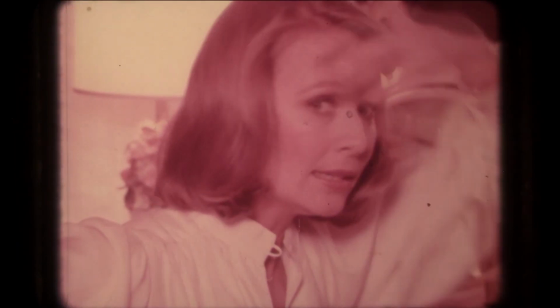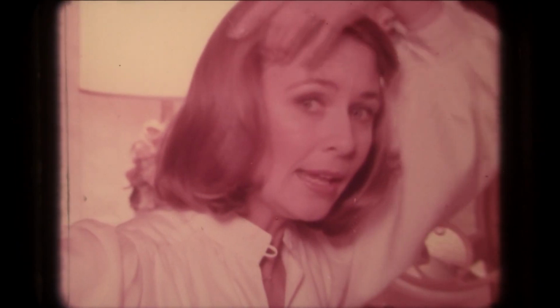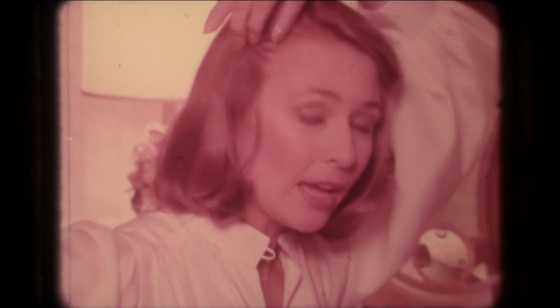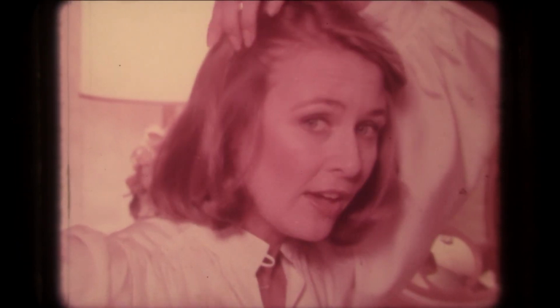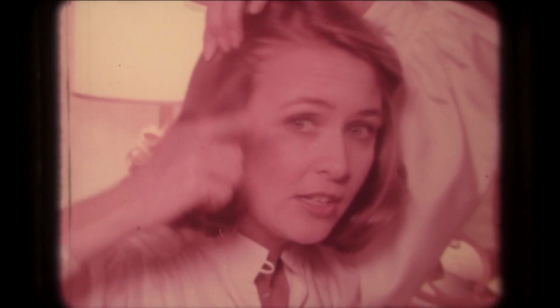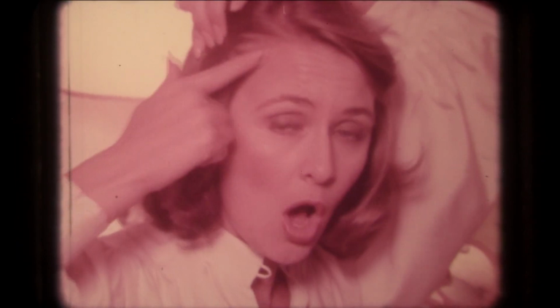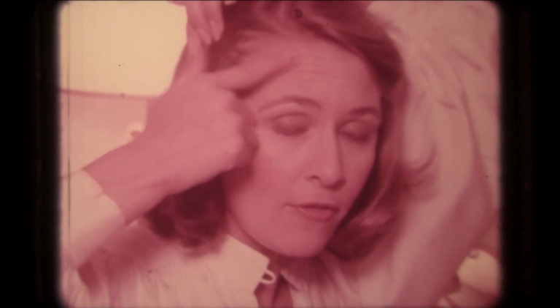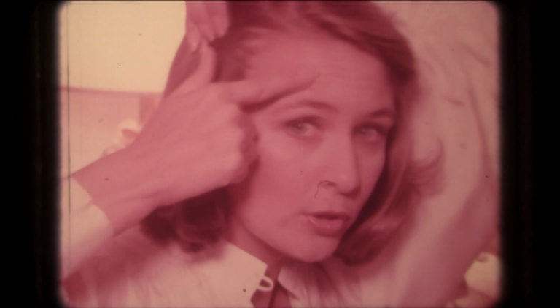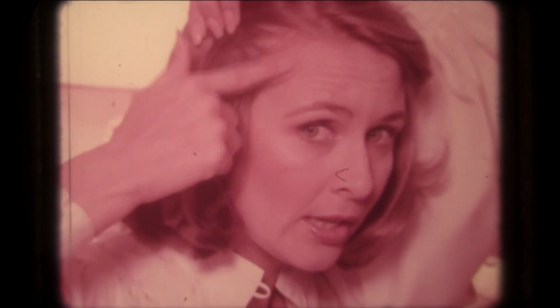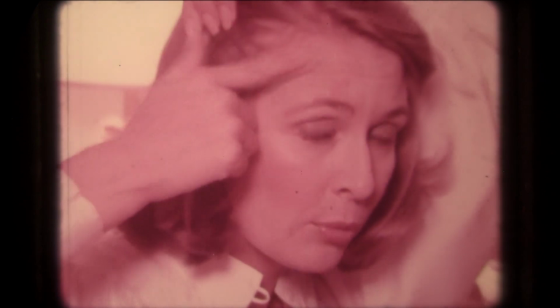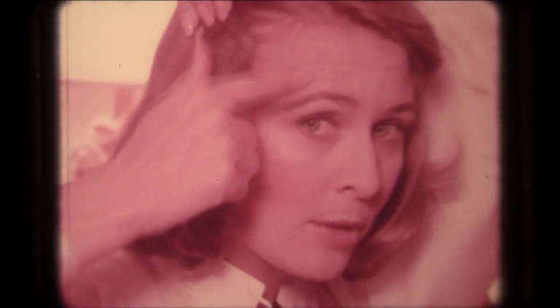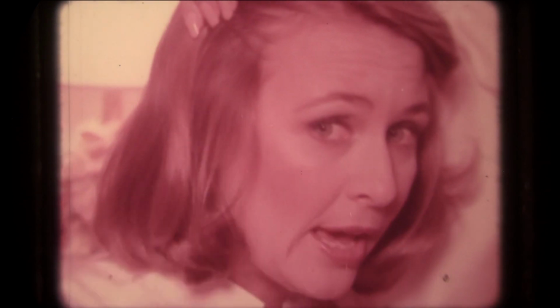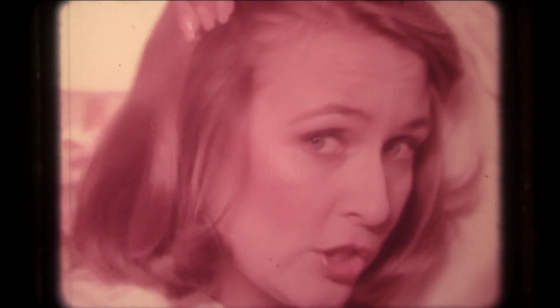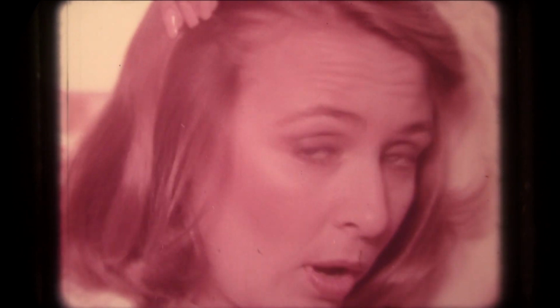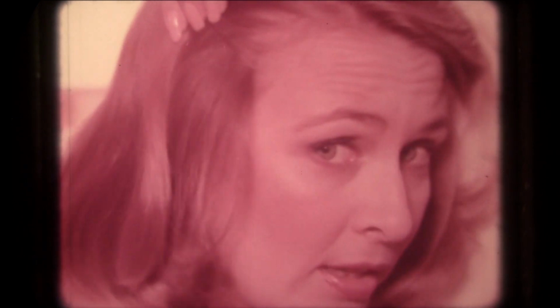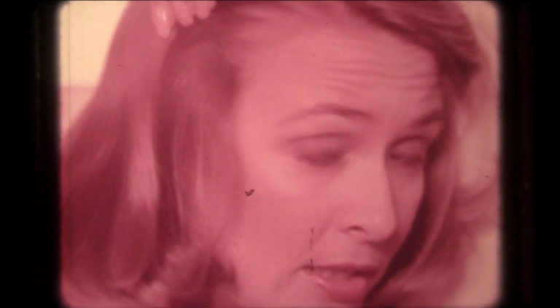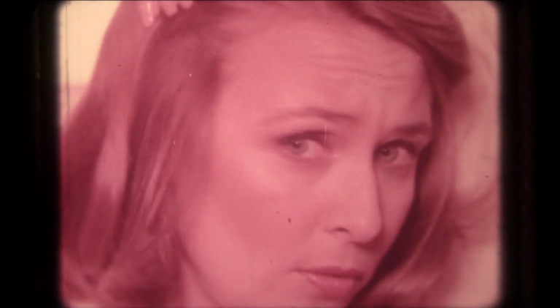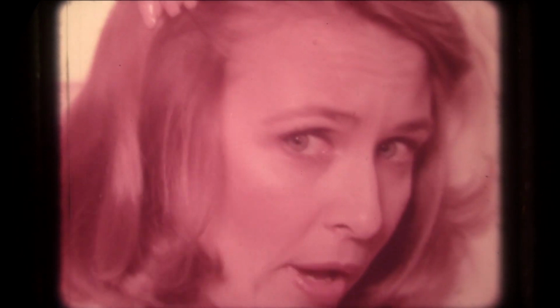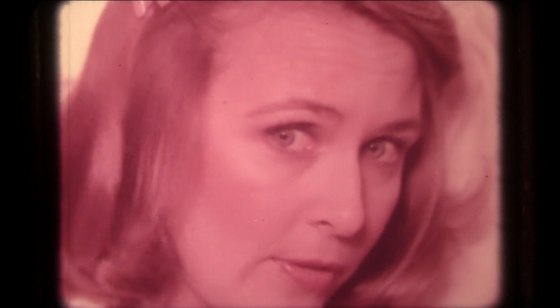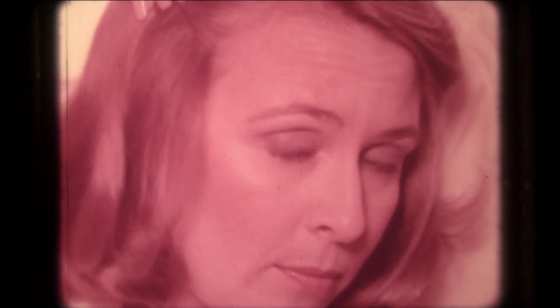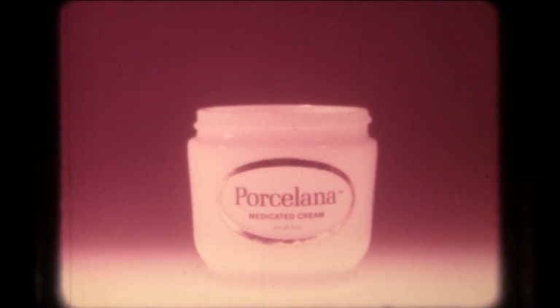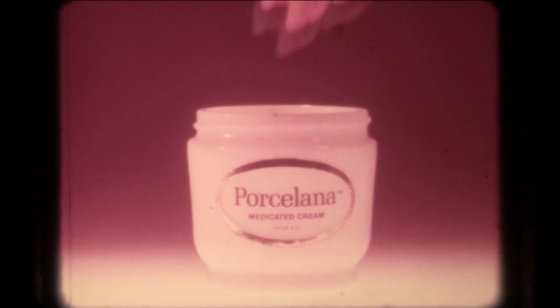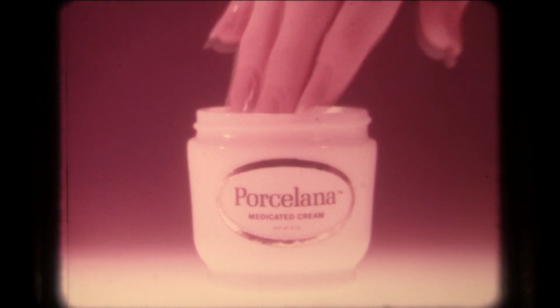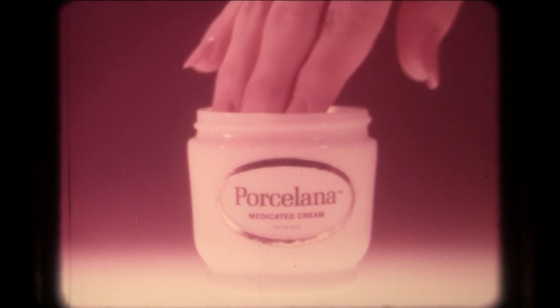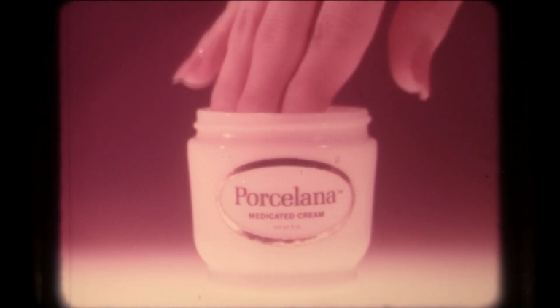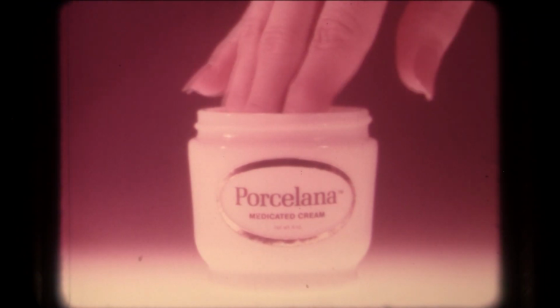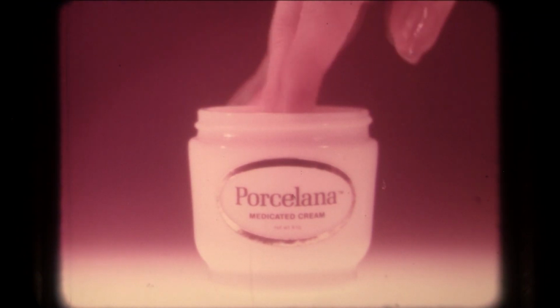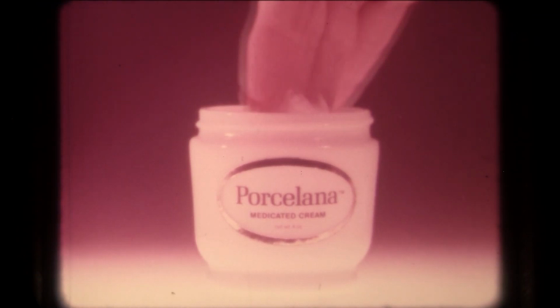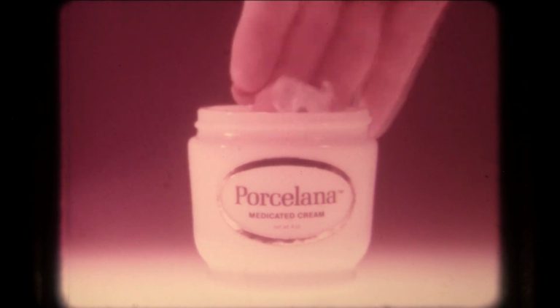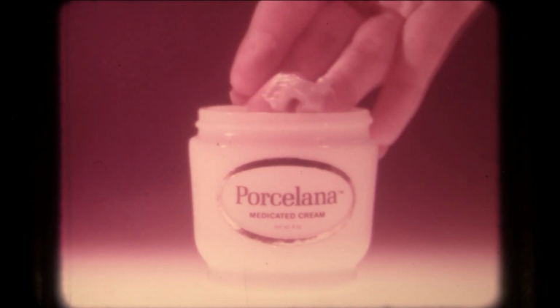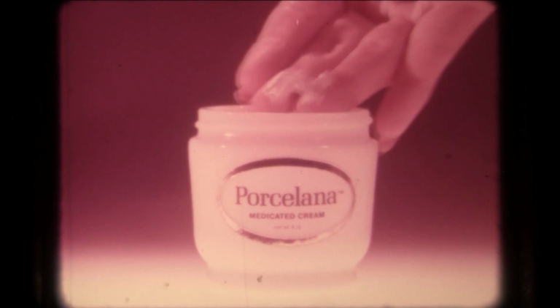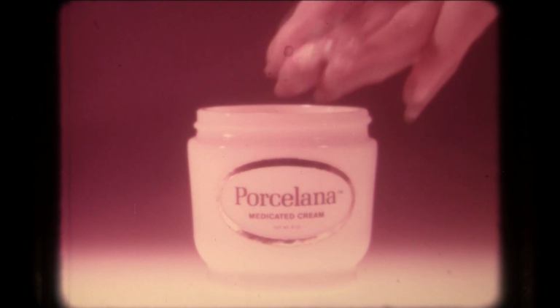Lately I've had these awful looking brown patches. What can I do about them? Try Porcelana, the fade cream.